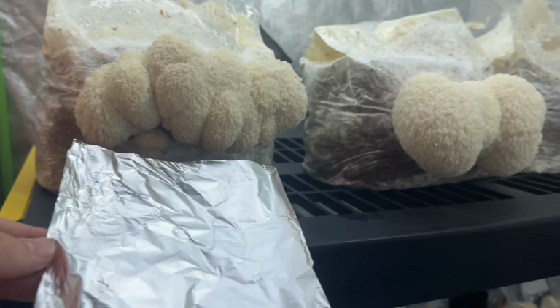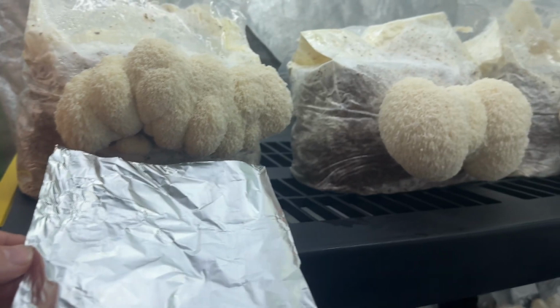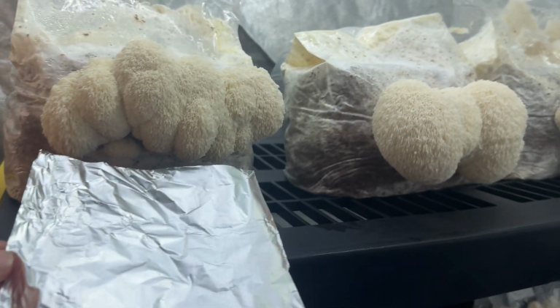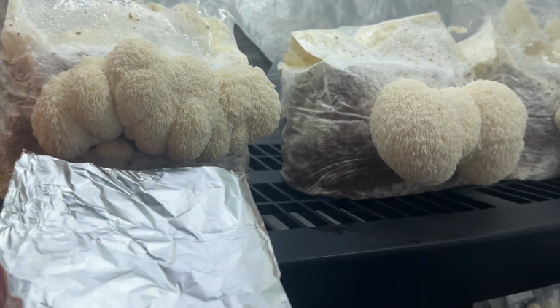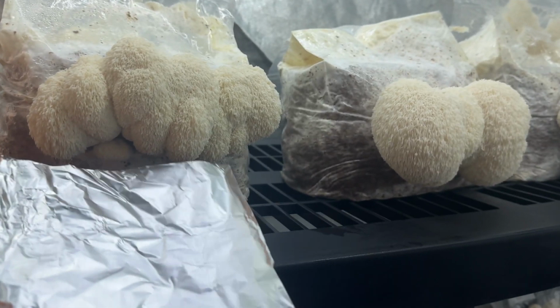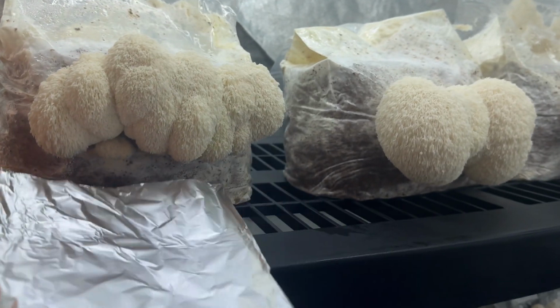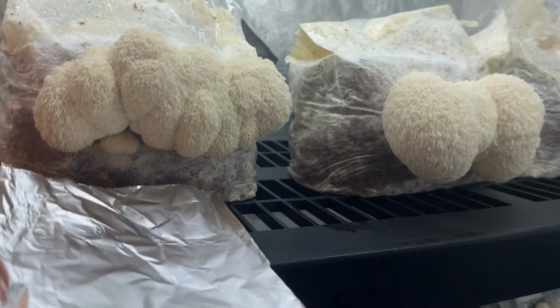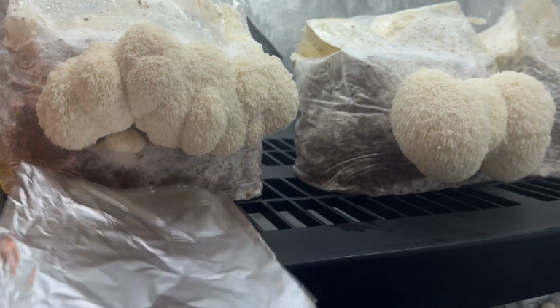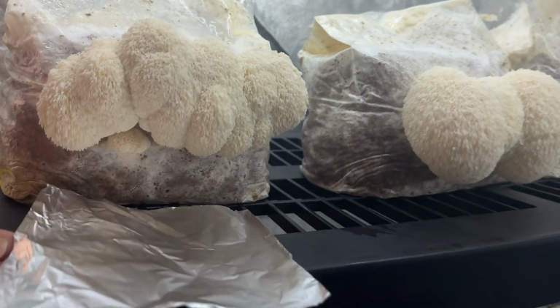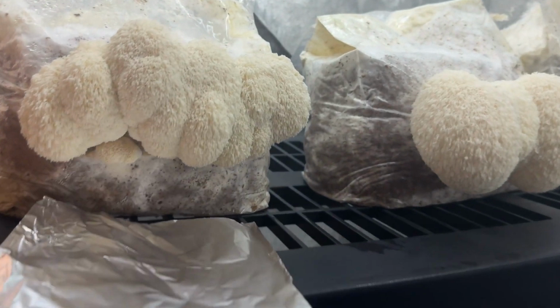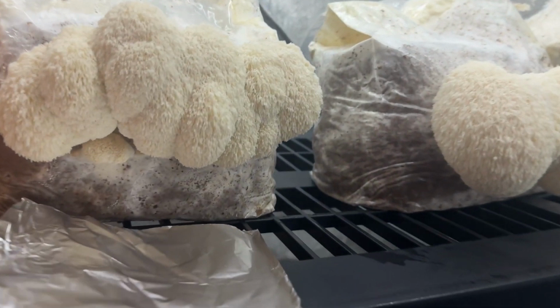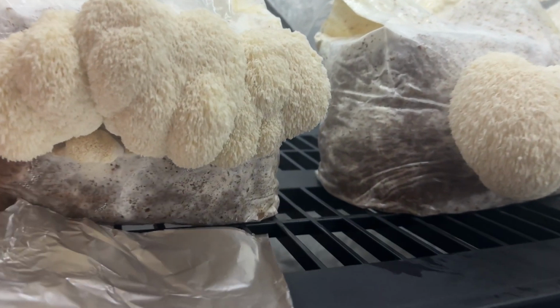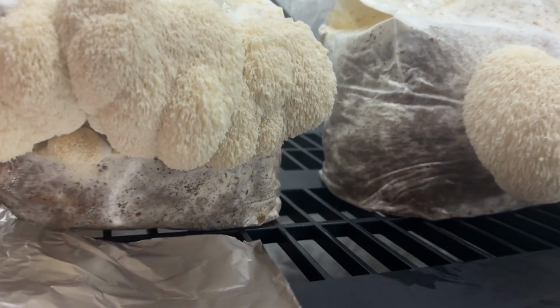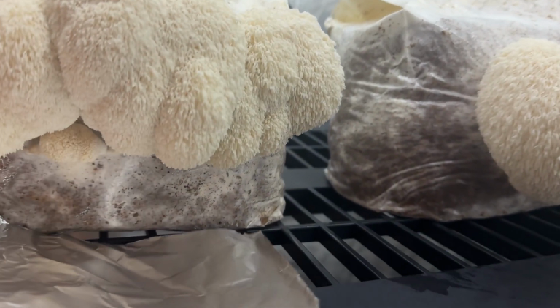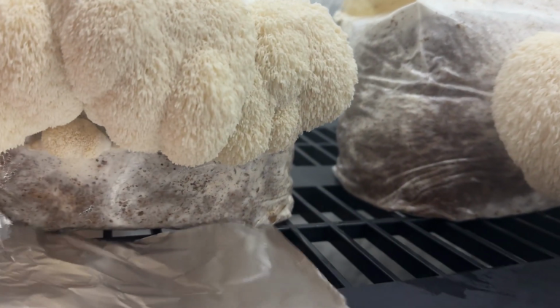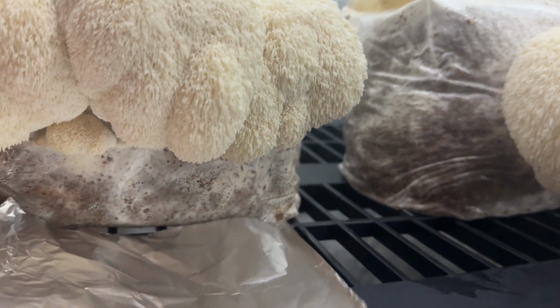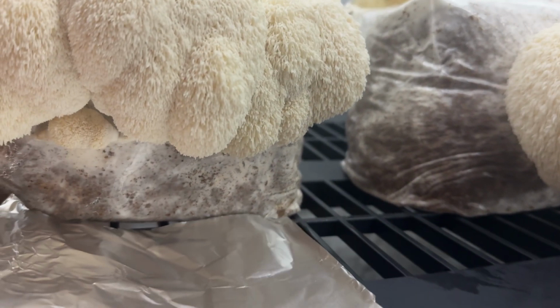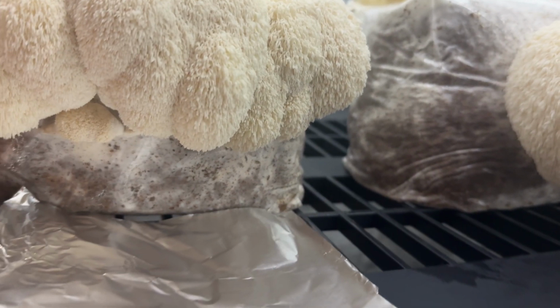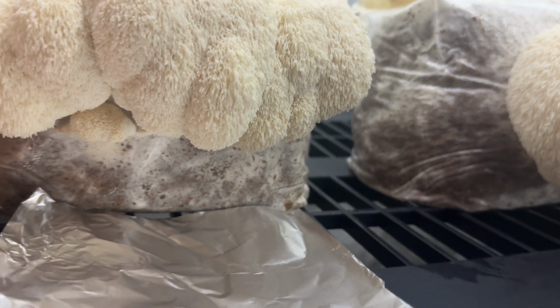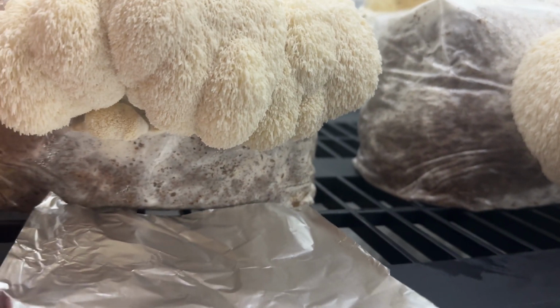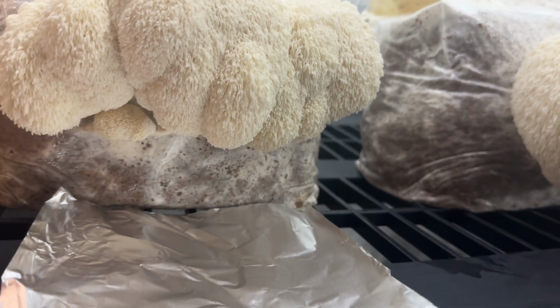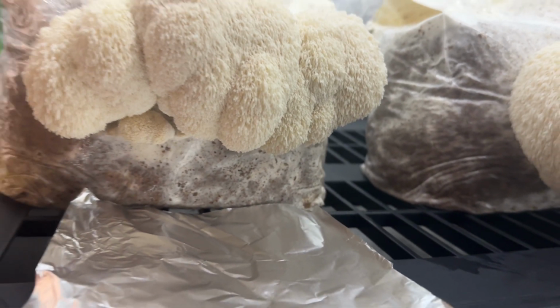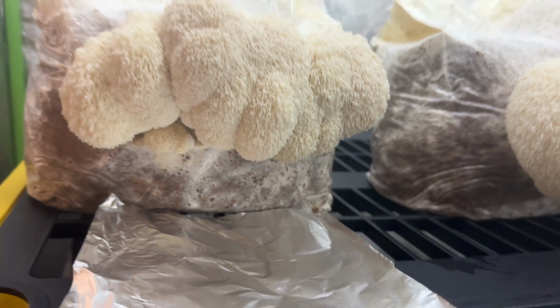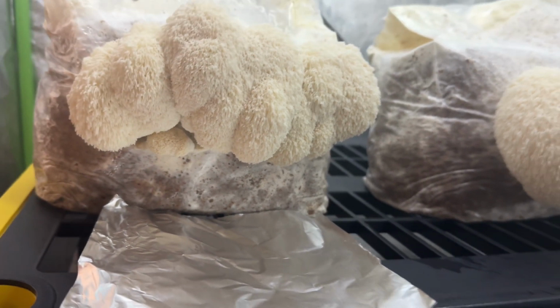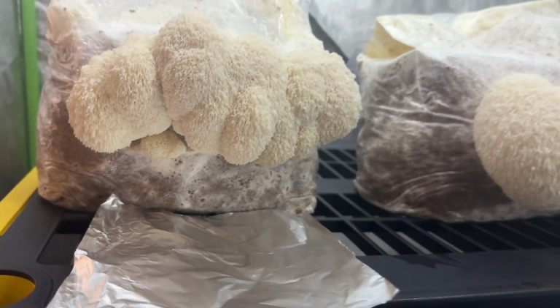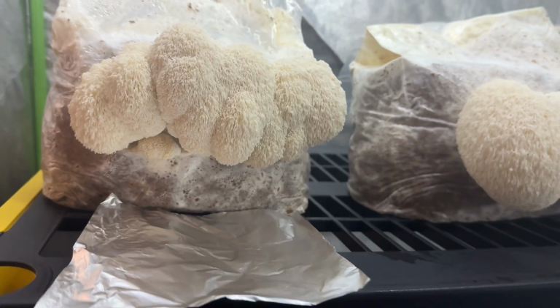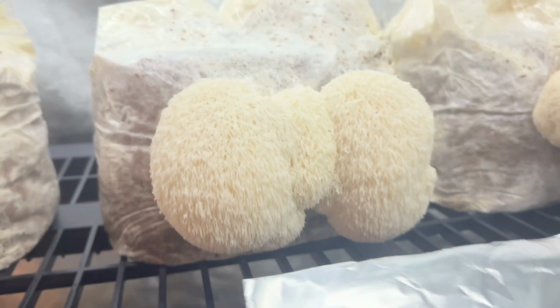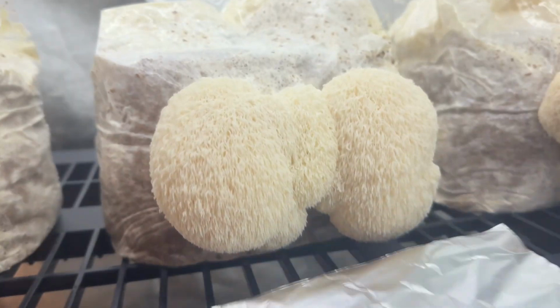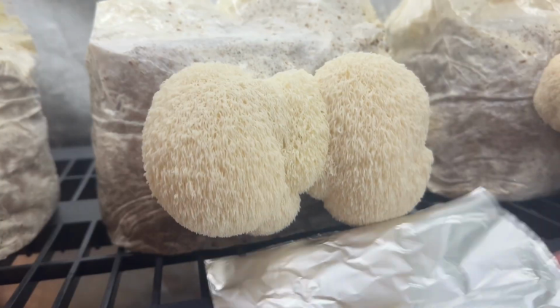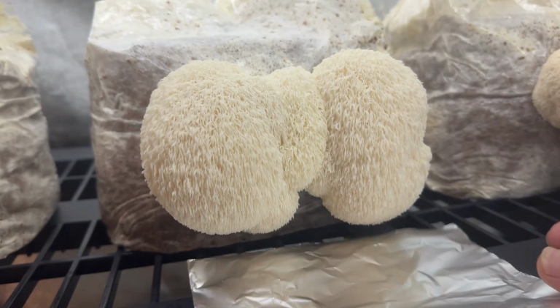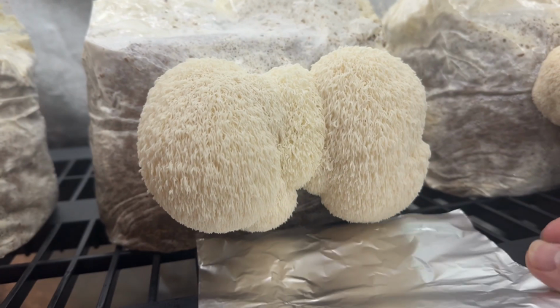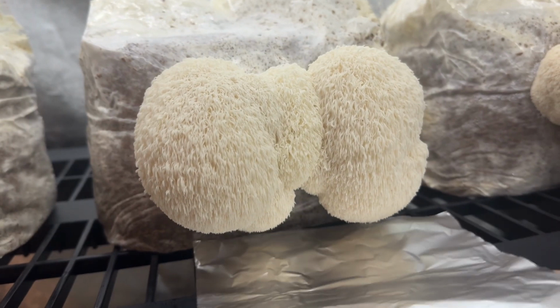Welcome back to Spore and Sprout. In this video, I wanted to show you how I collect spores from Lion's Mane Mushrooms.